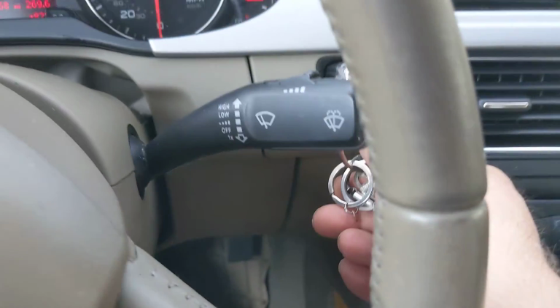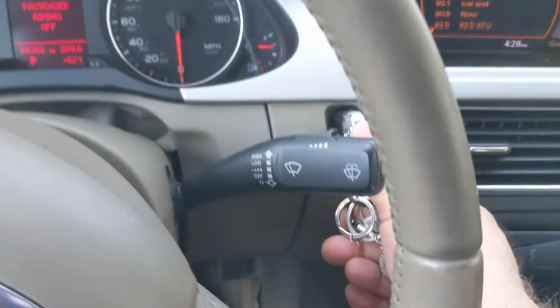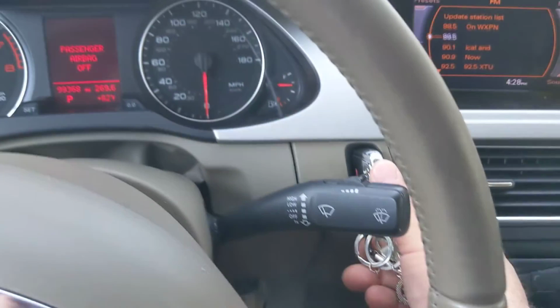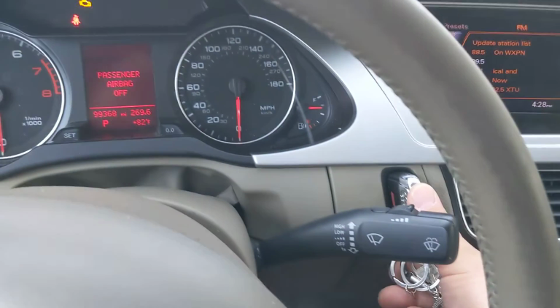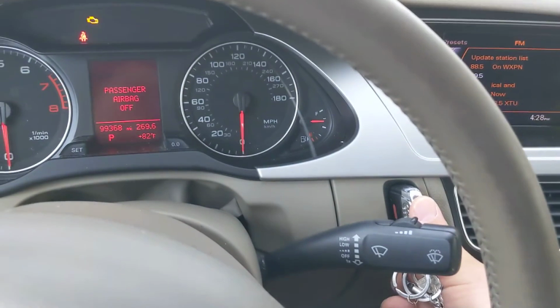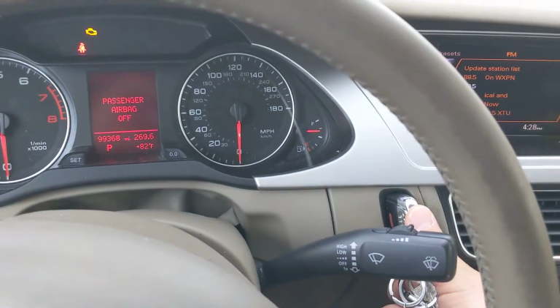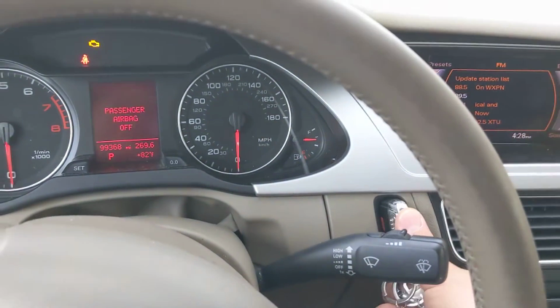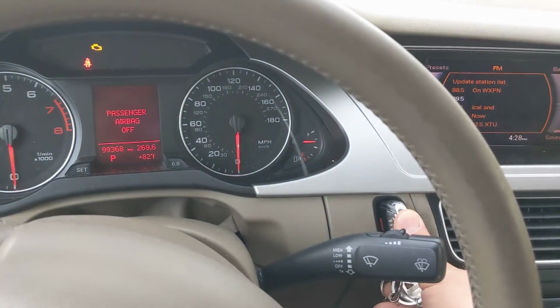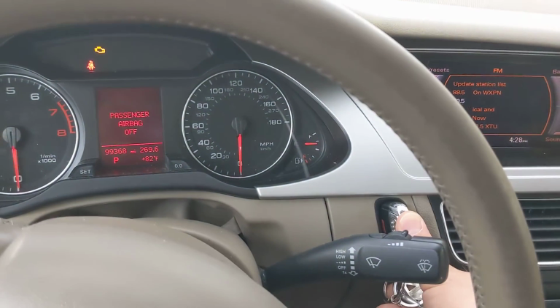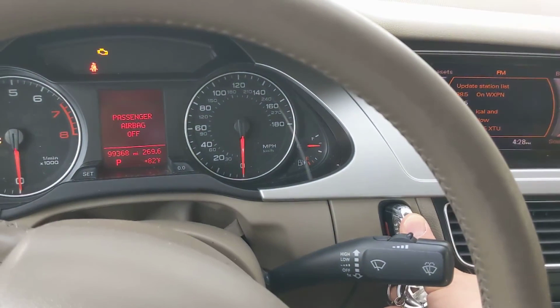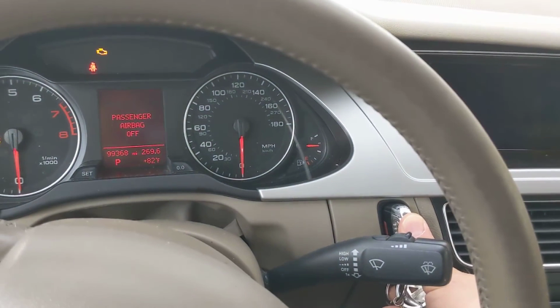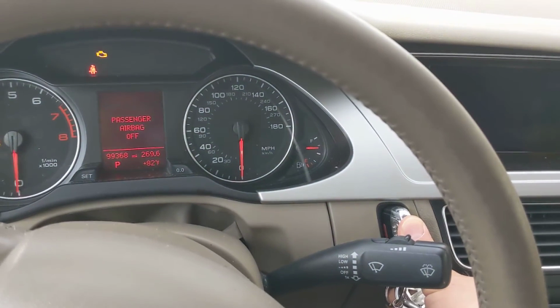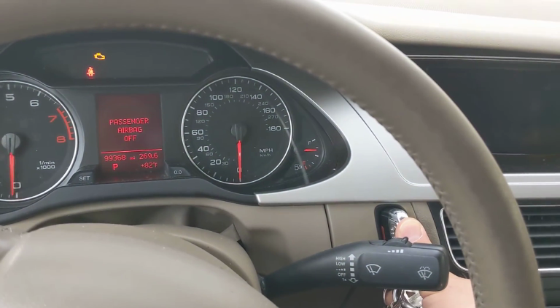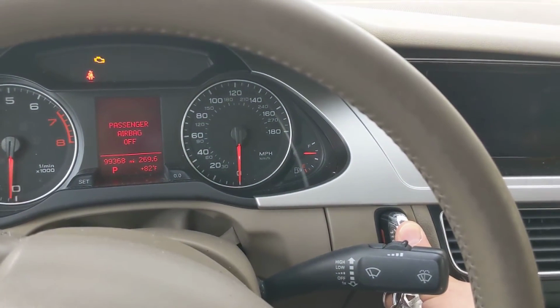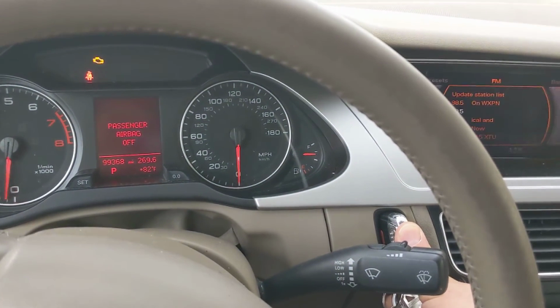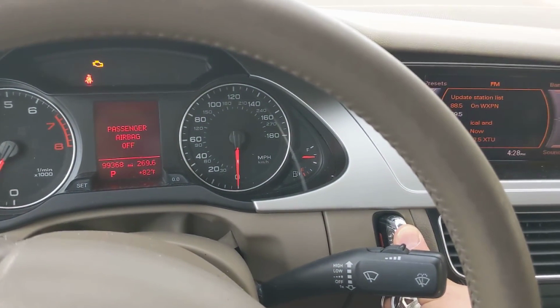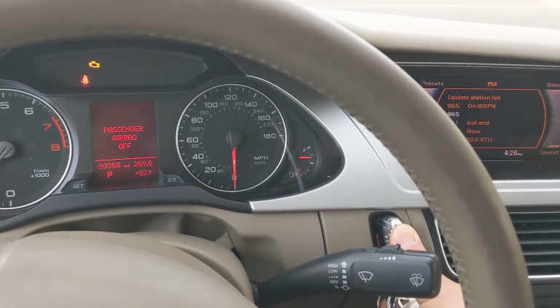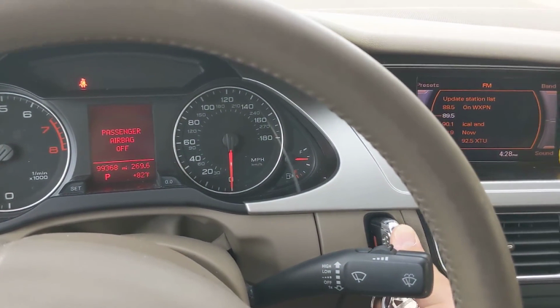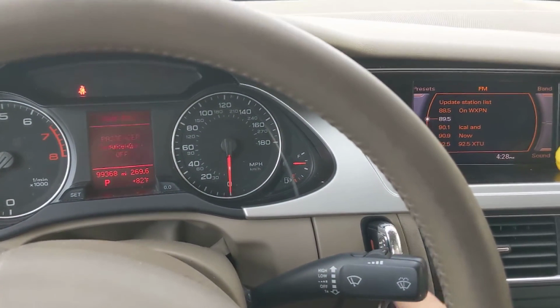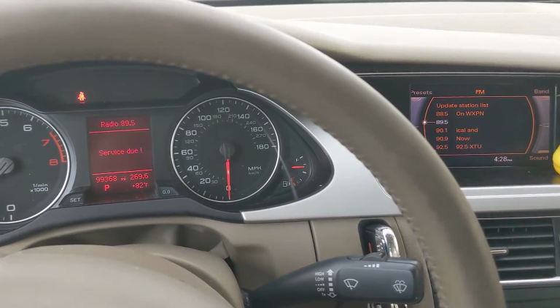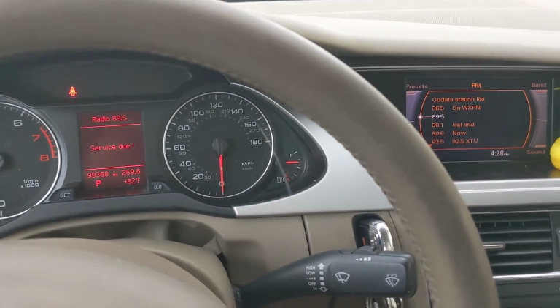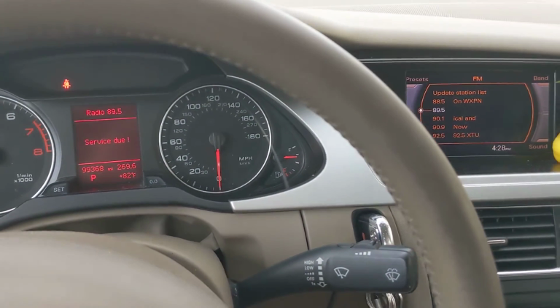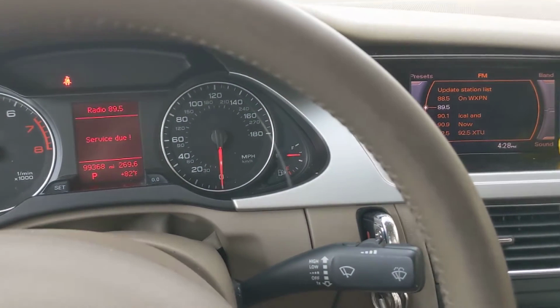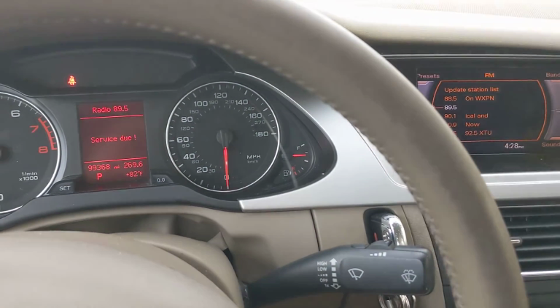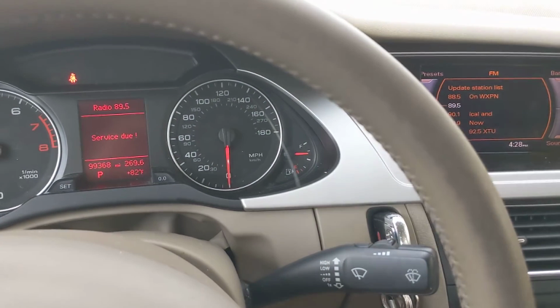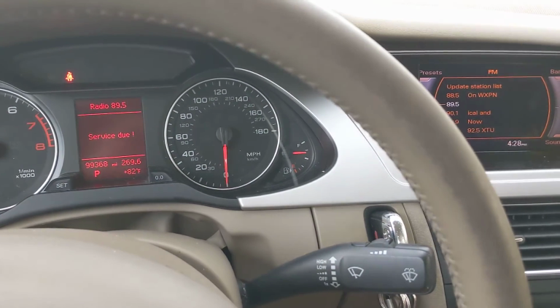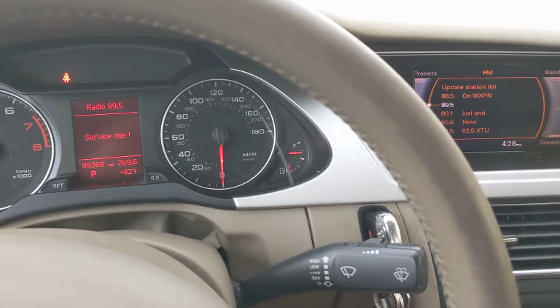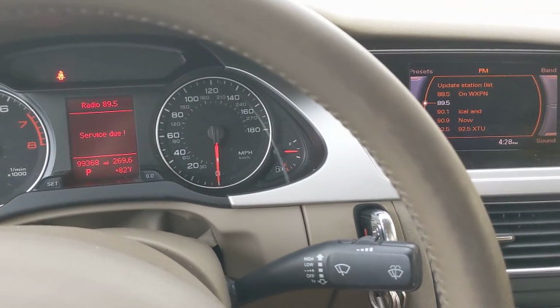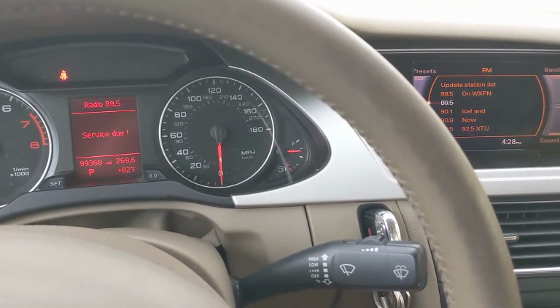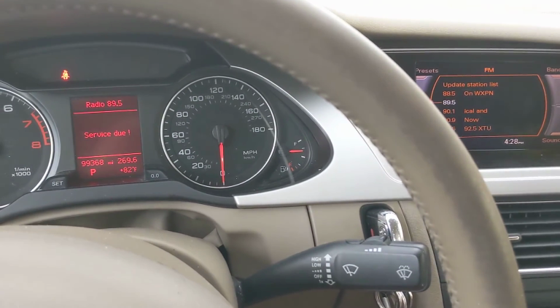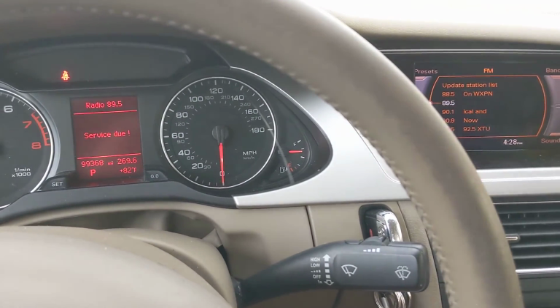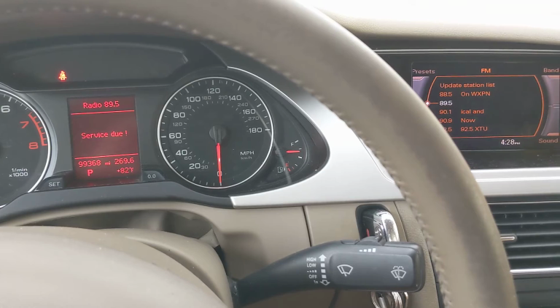So press the brake pedal first, hold the key fob in, then the engine starts.